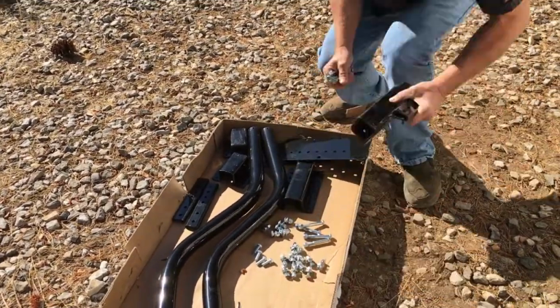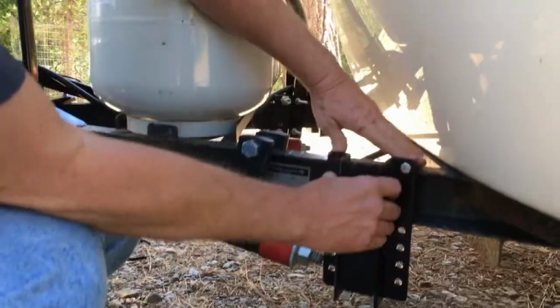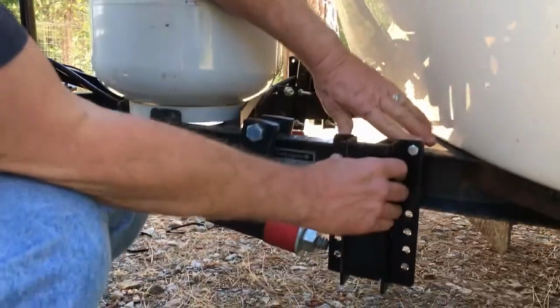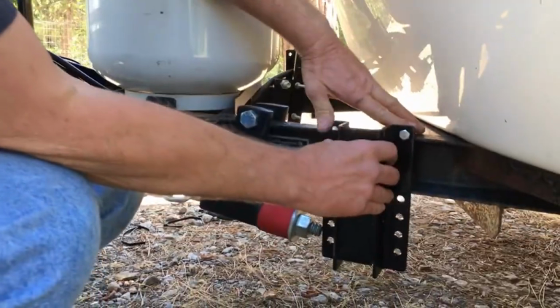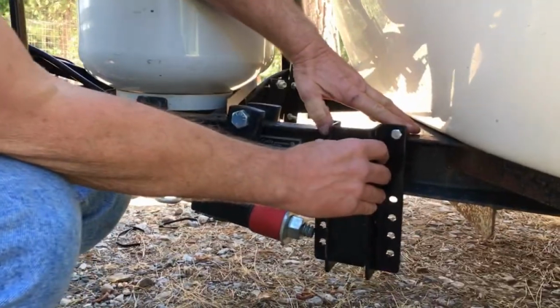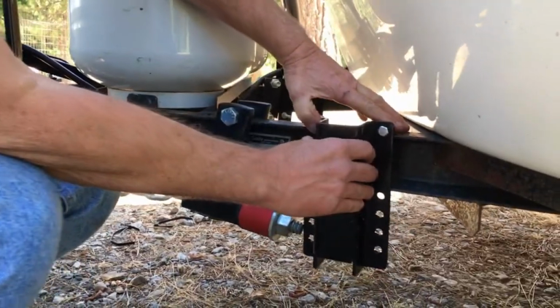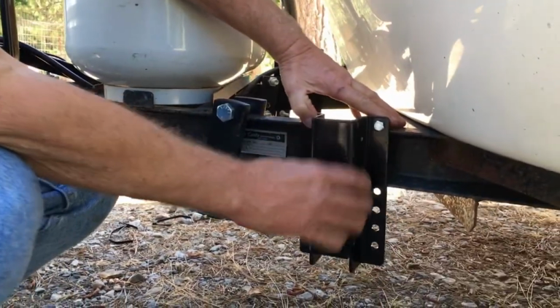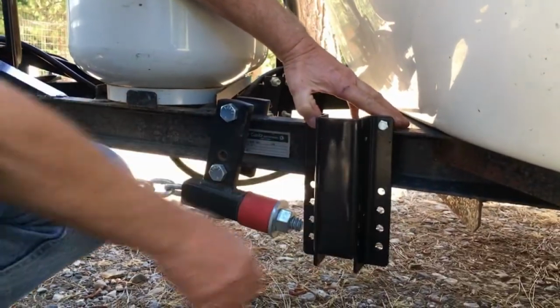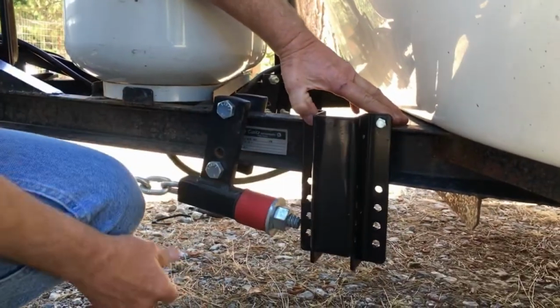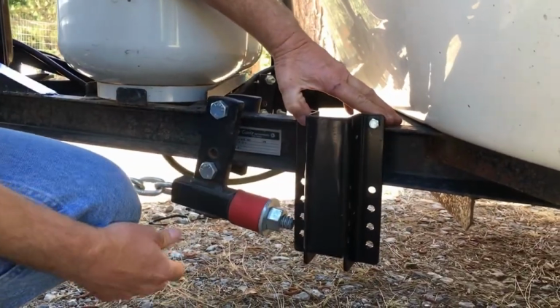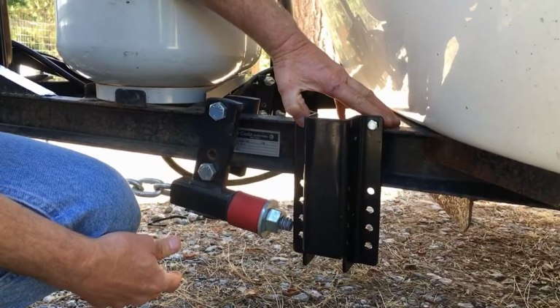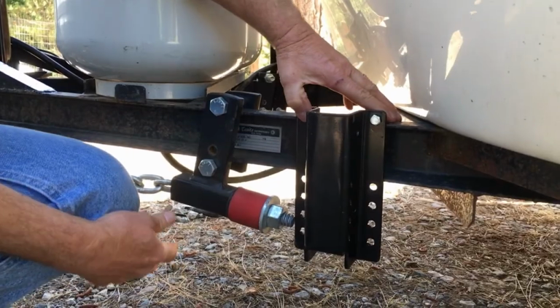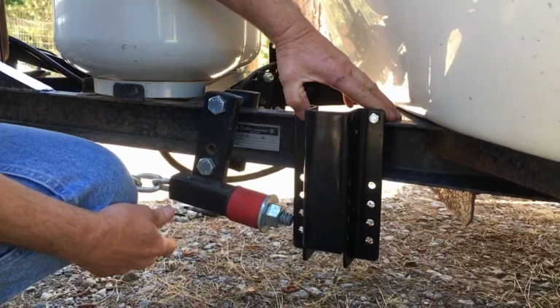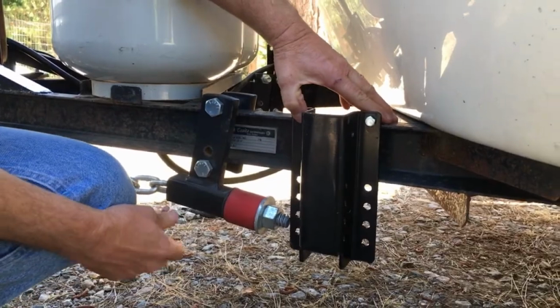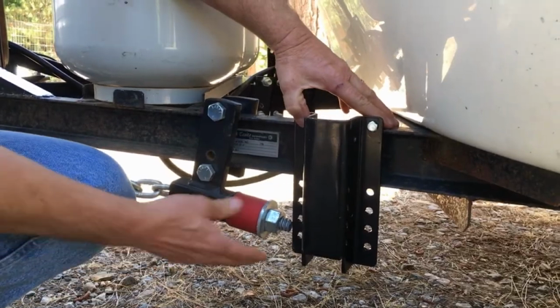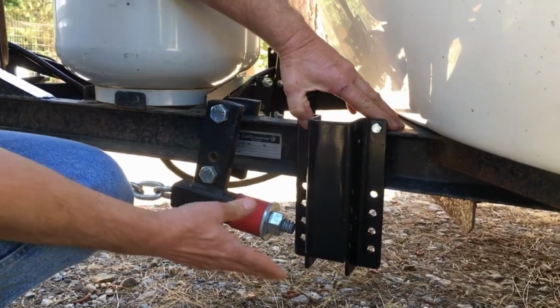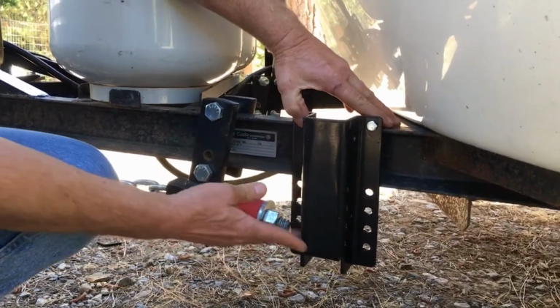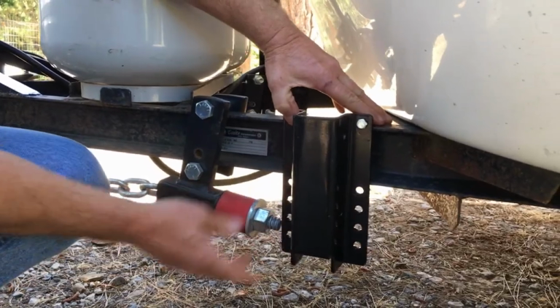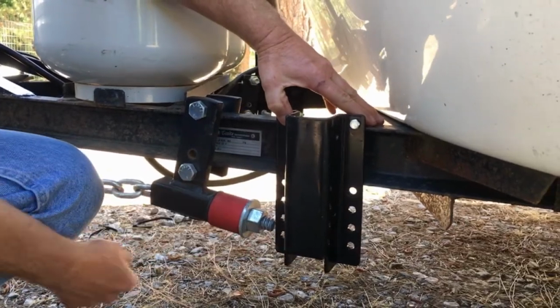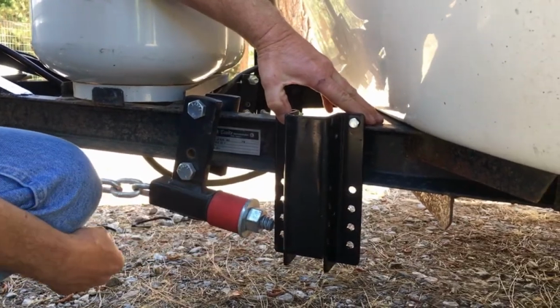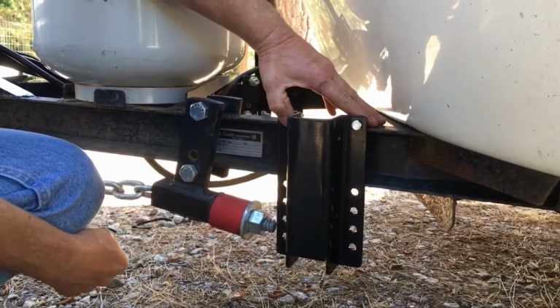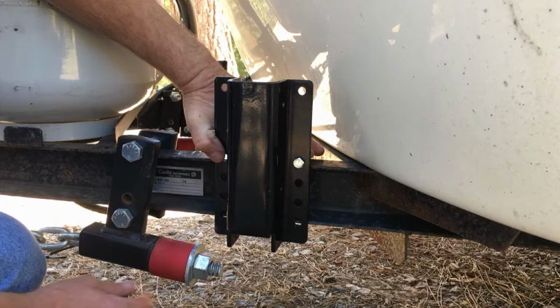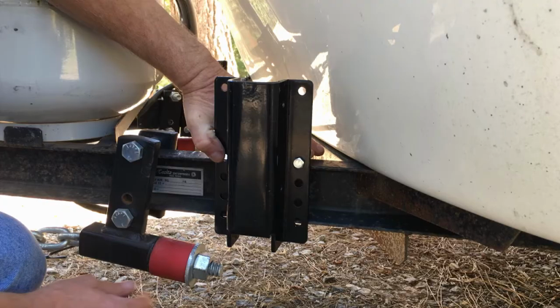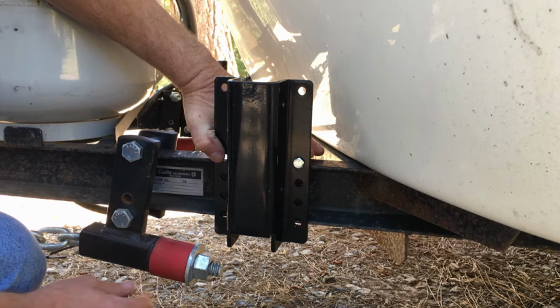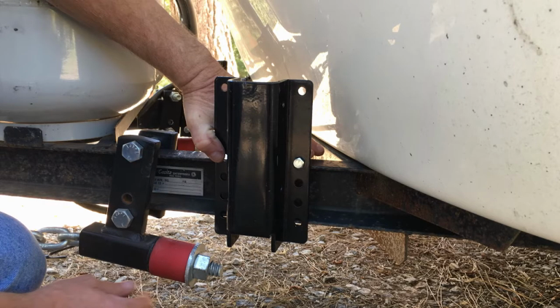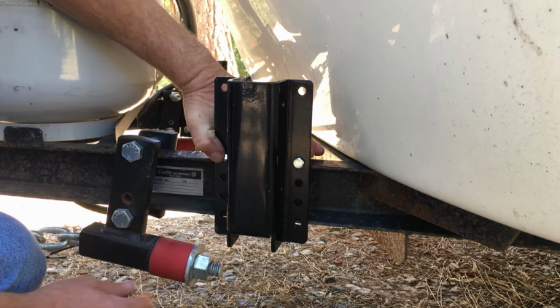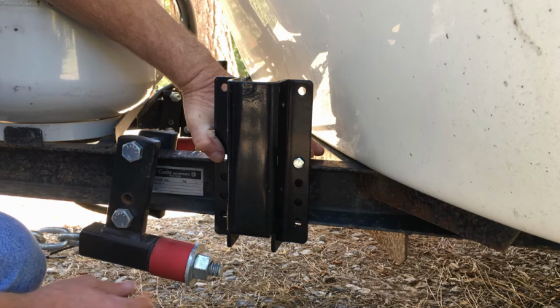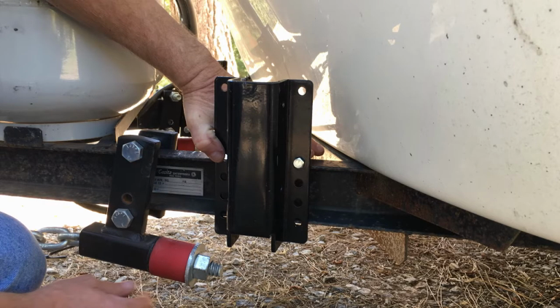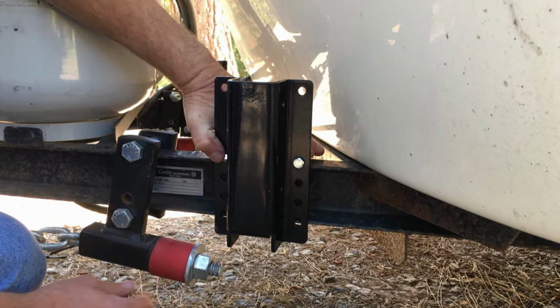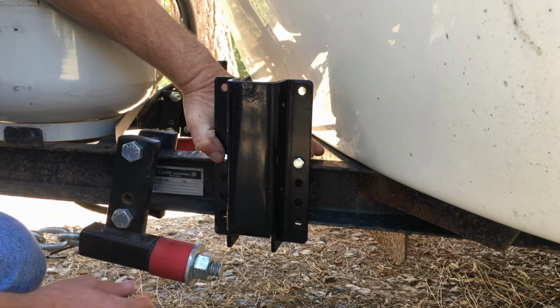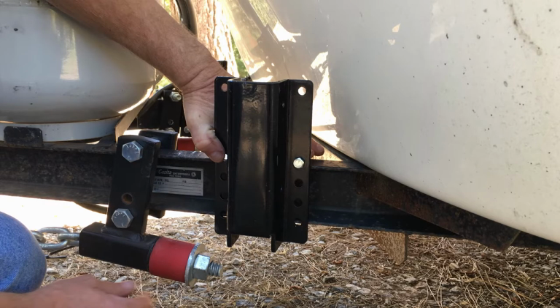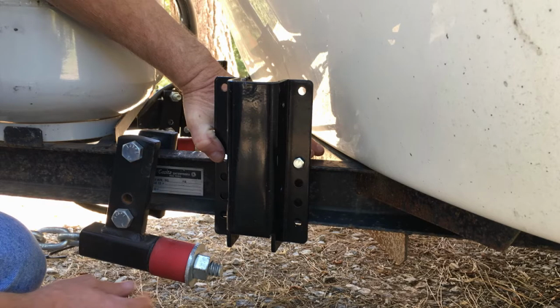In order to accommodate the nuts on the Anderson hitch, we had to raise the lower pocket mounting location.